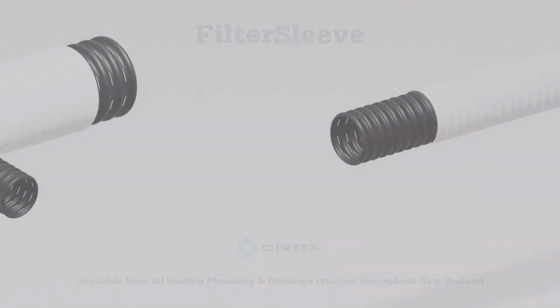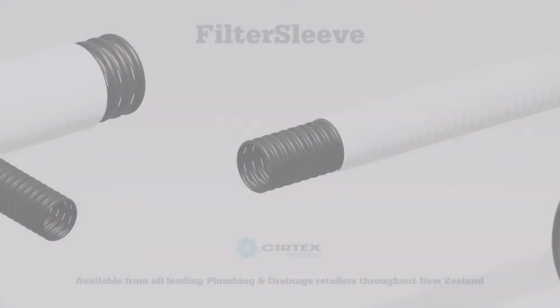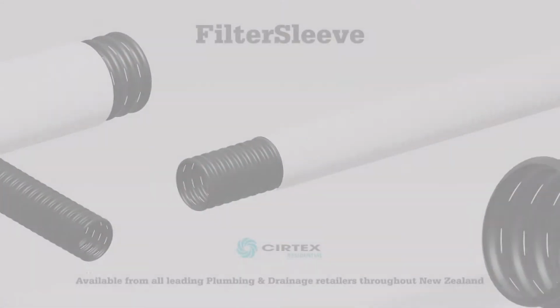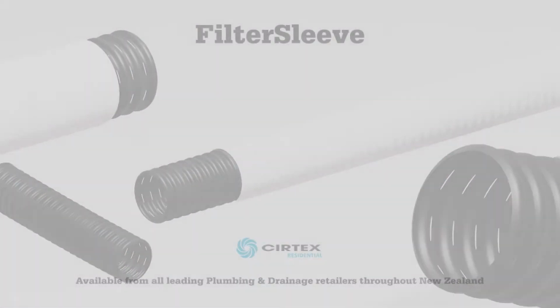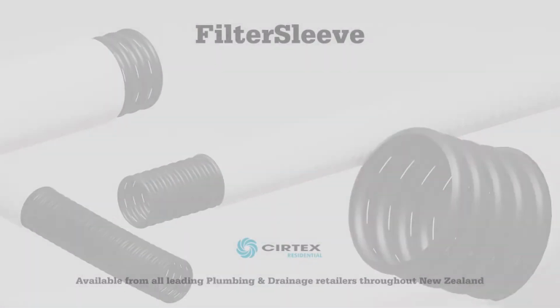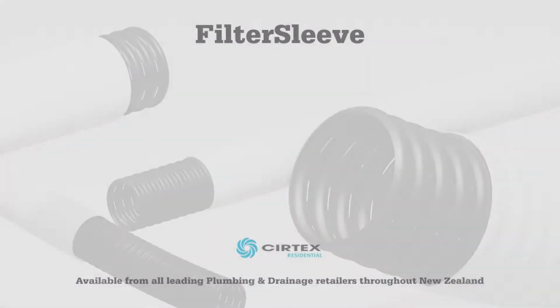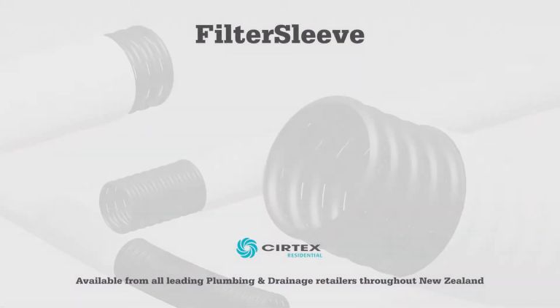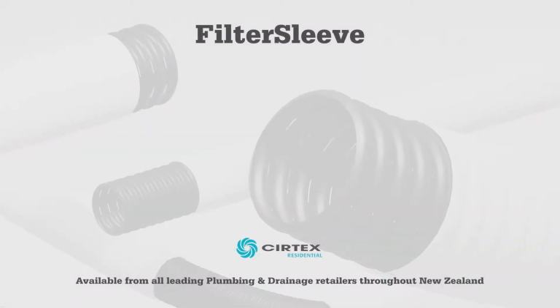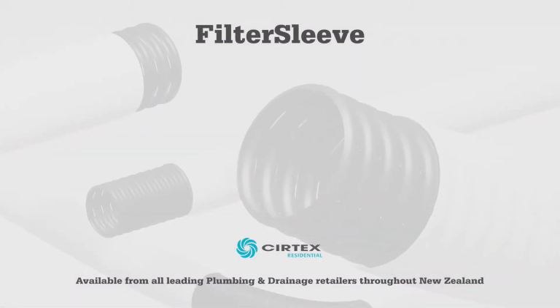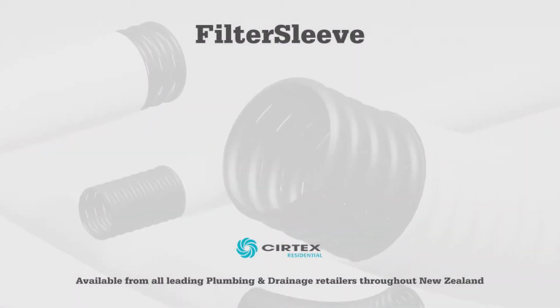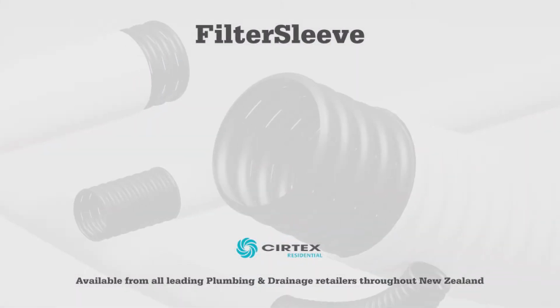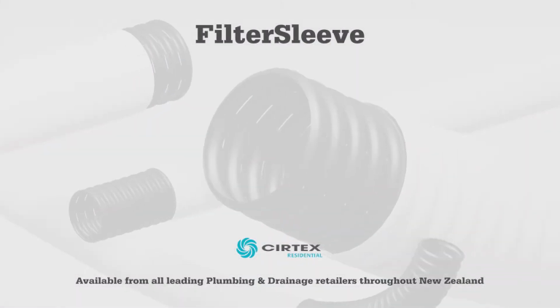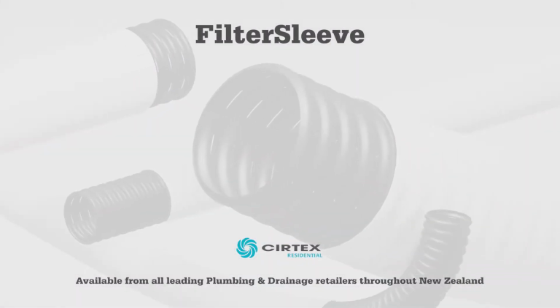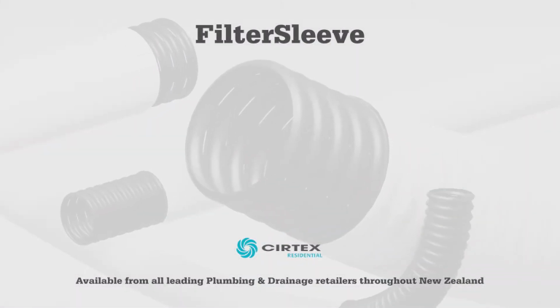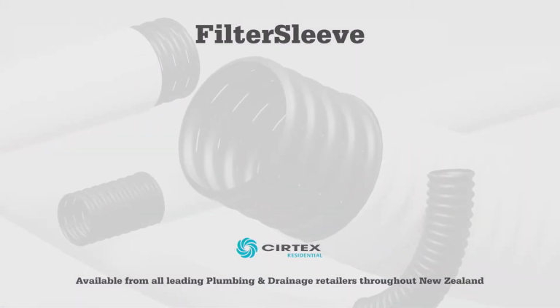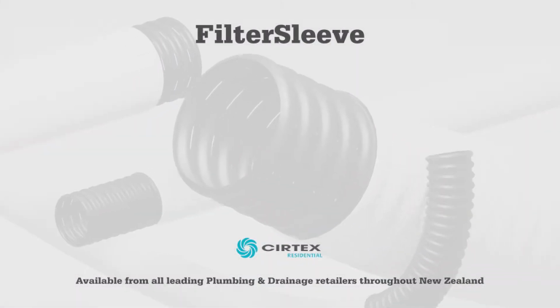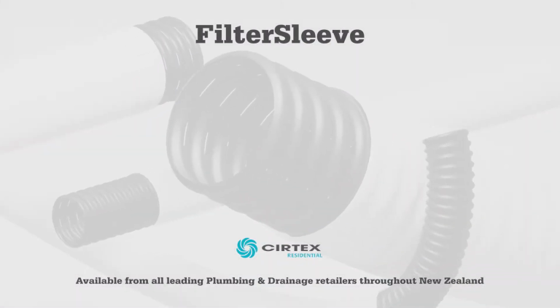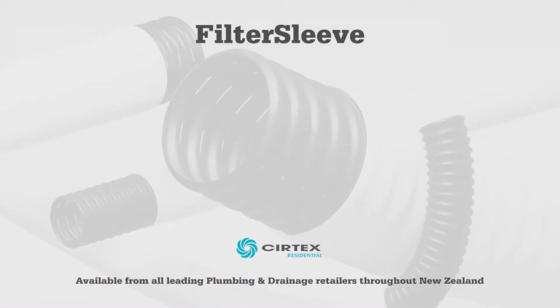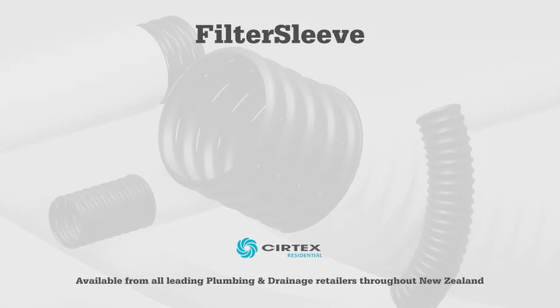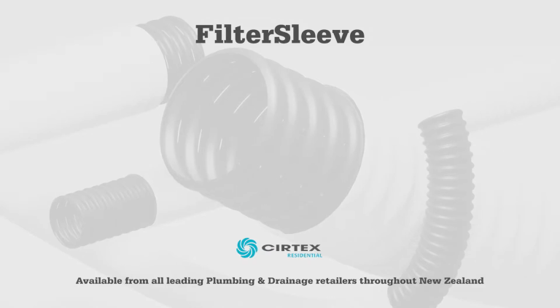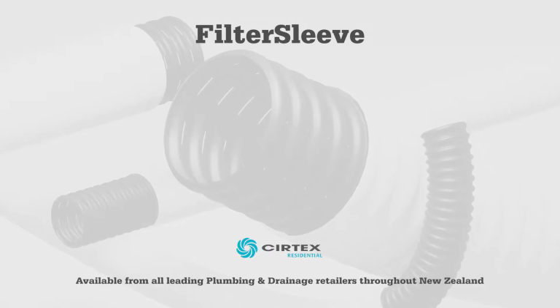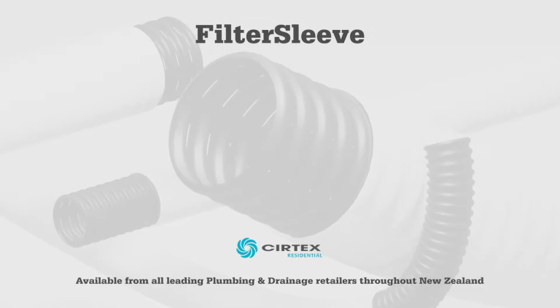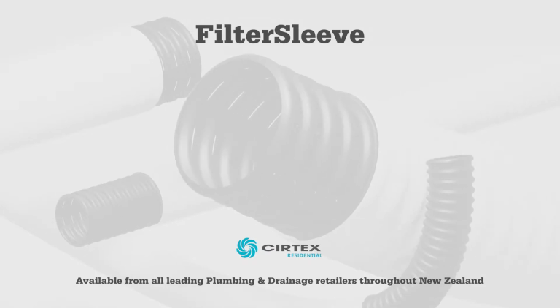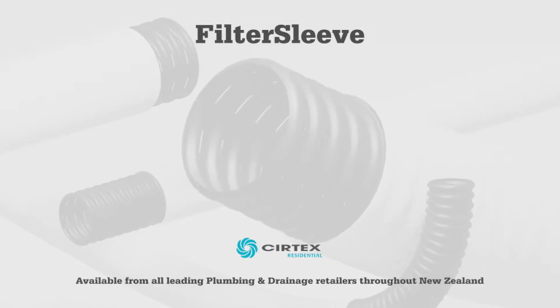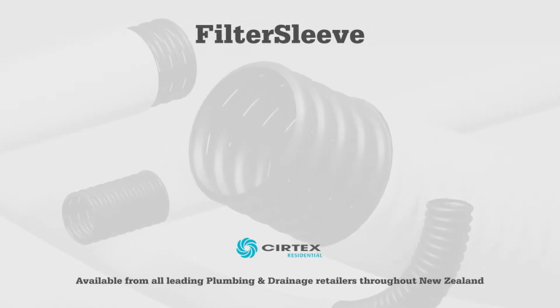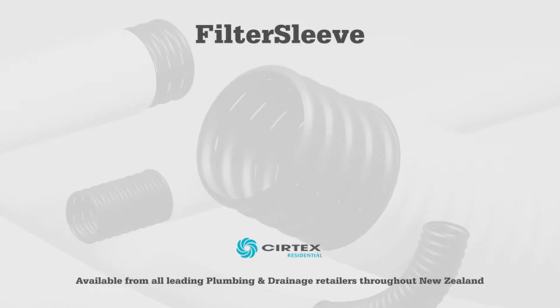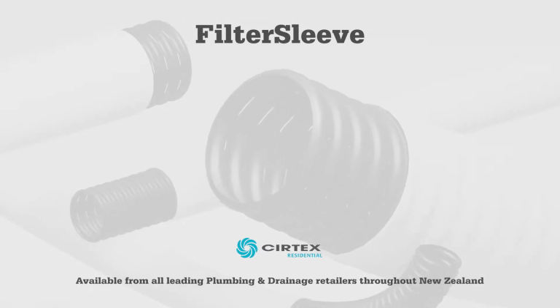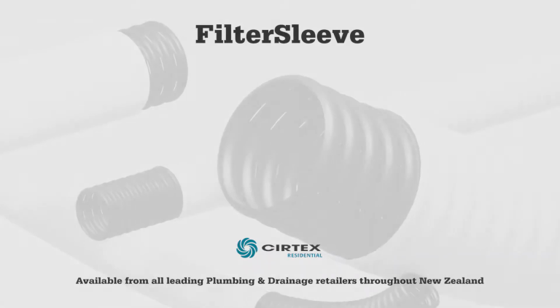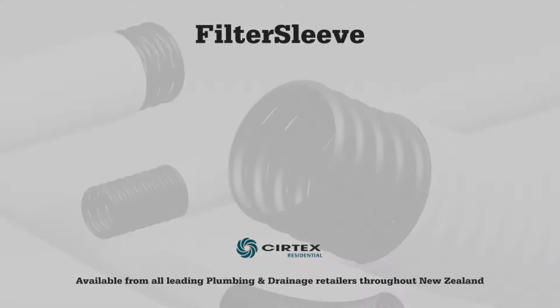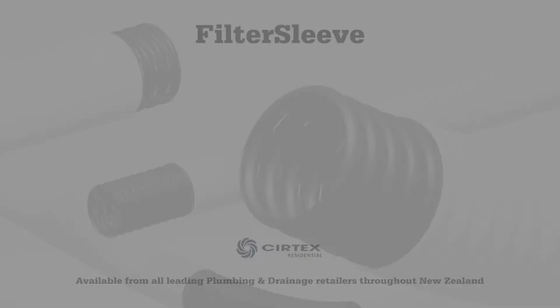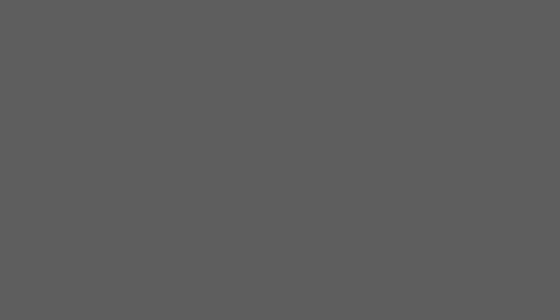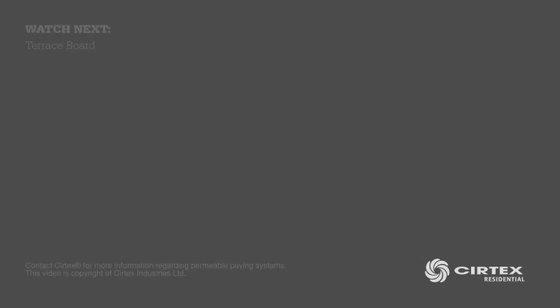Available from all leading plumbing and drainage retailers throughout New Zealand.